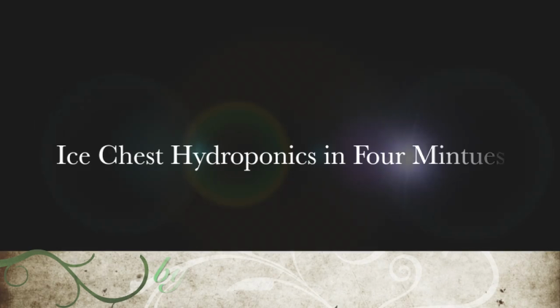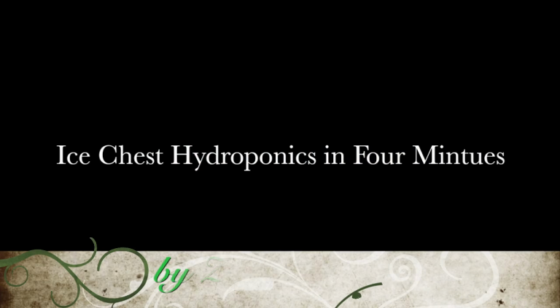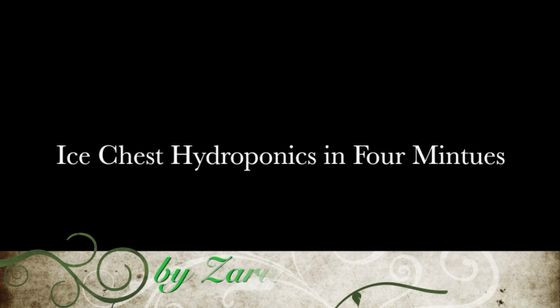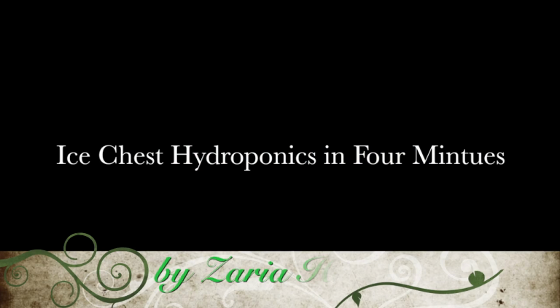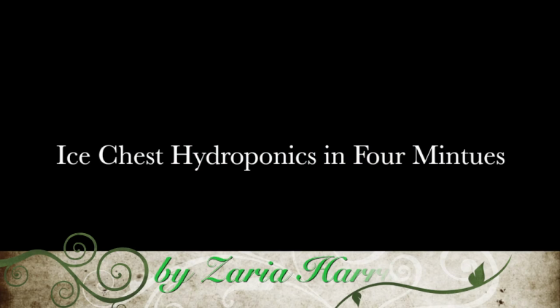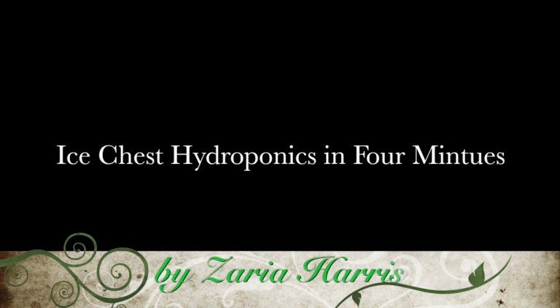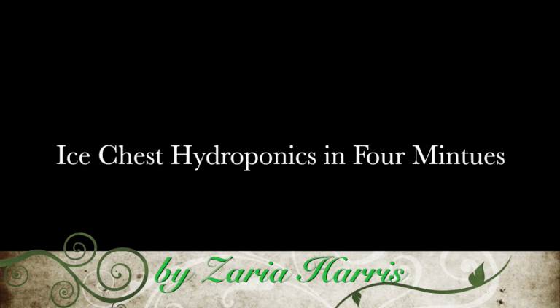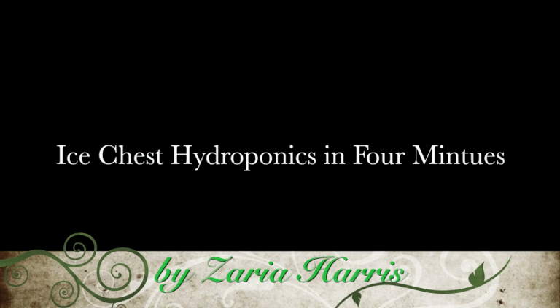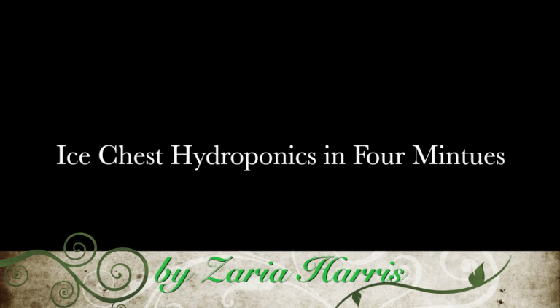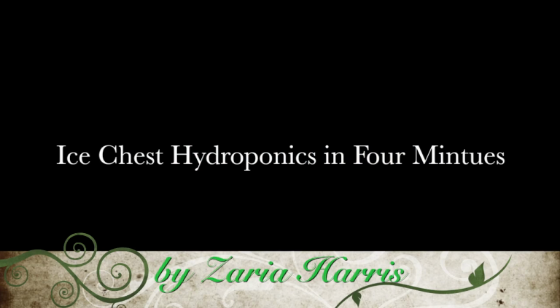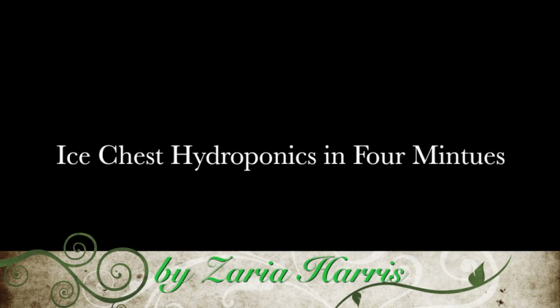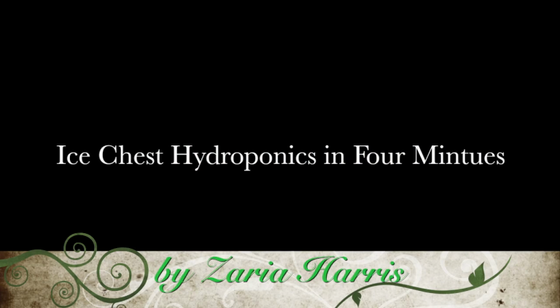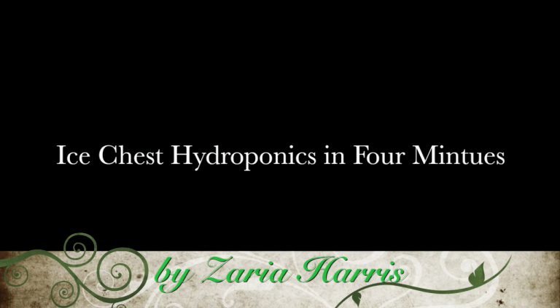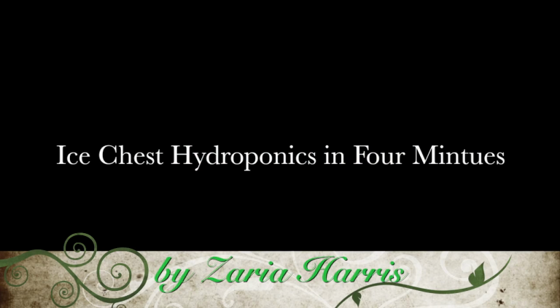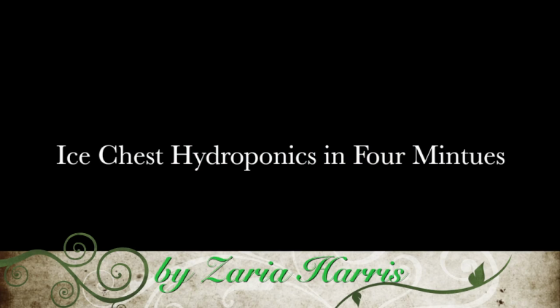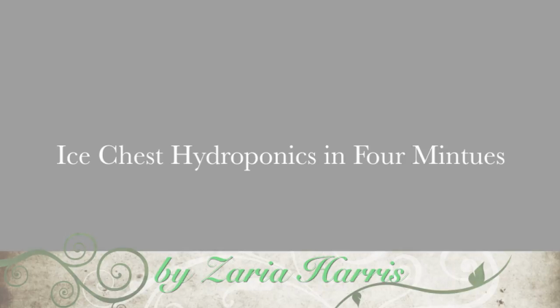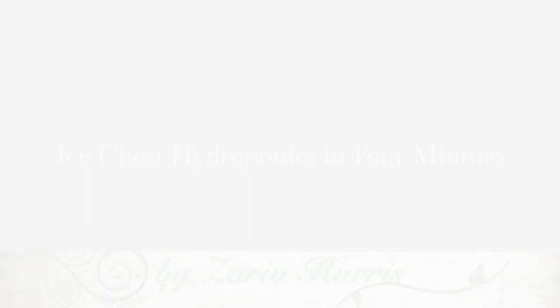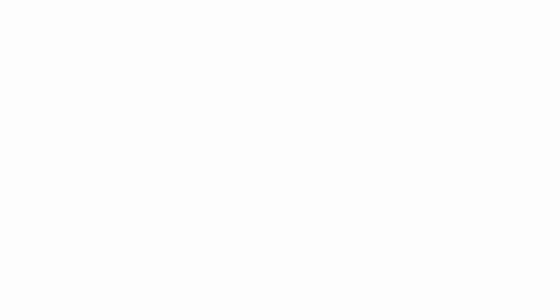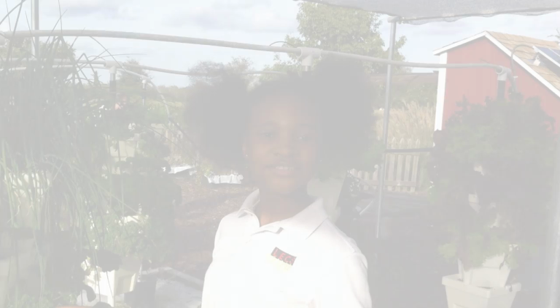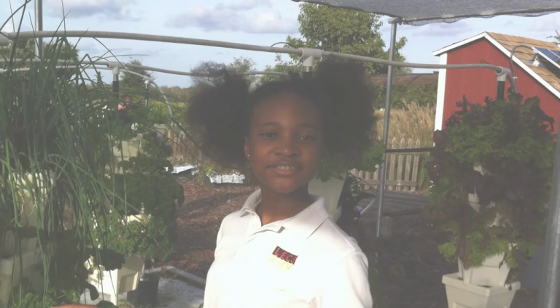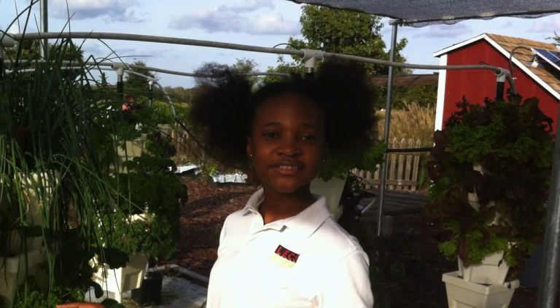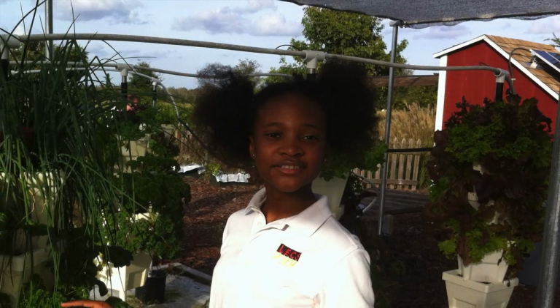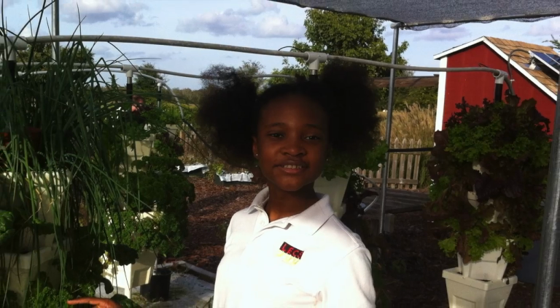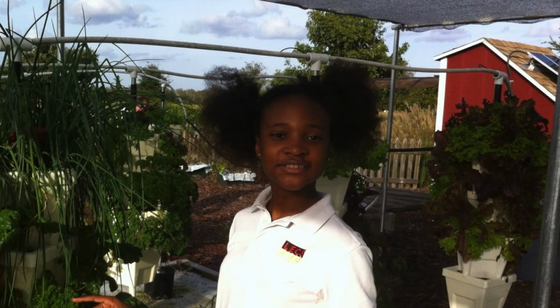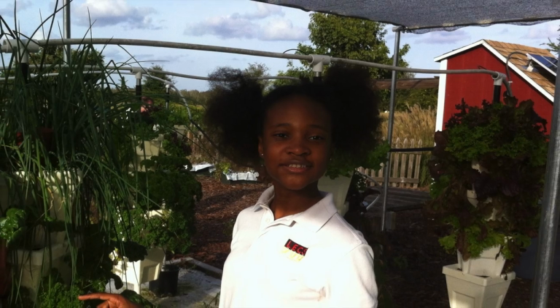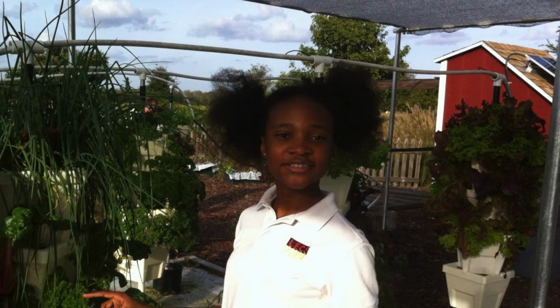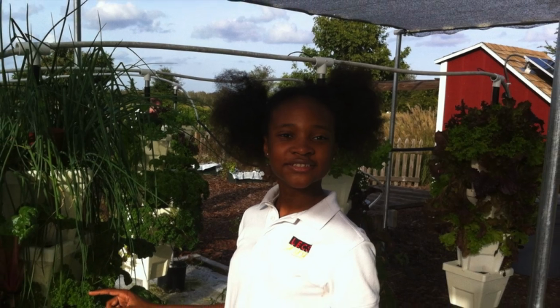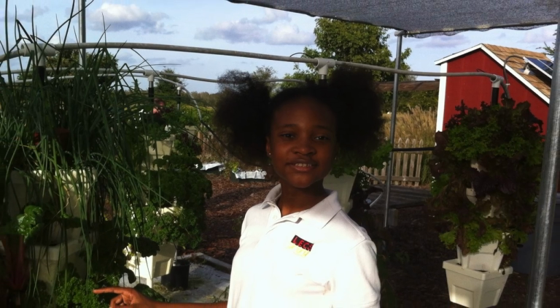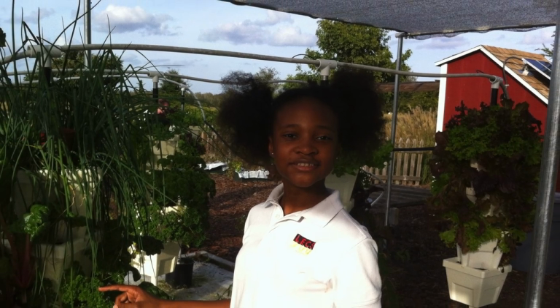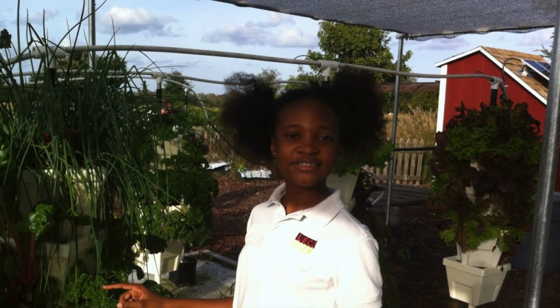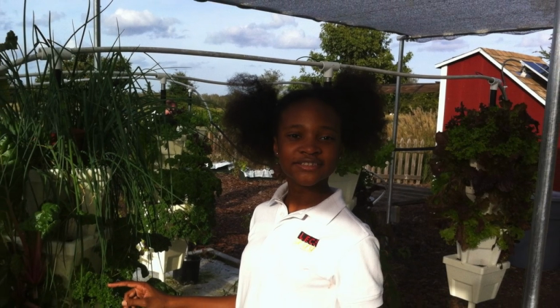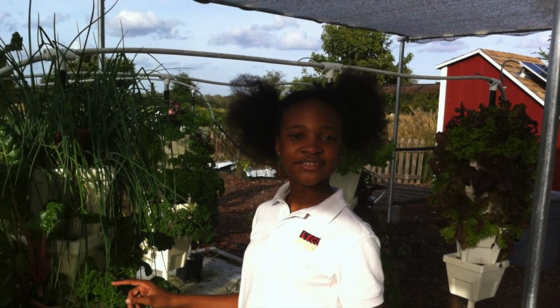Hi, my name is Zaria Harris, and this is my science fair project, Ice Chest Hydroponics.